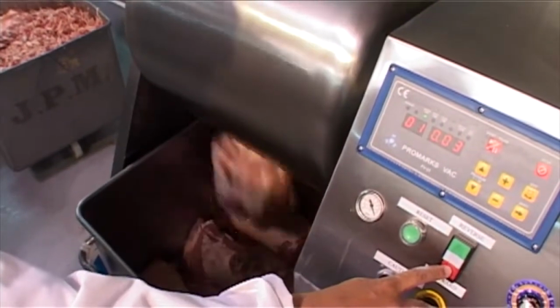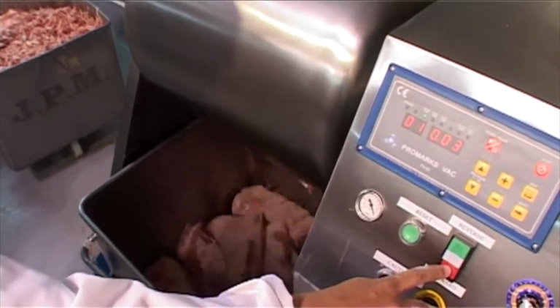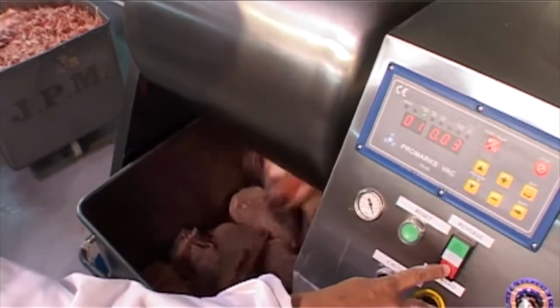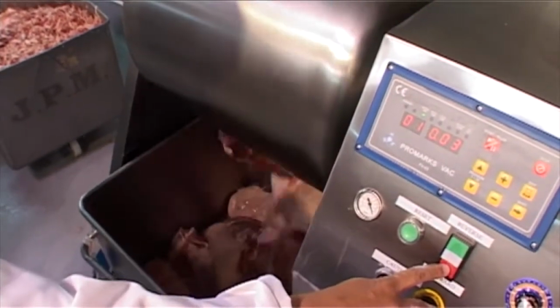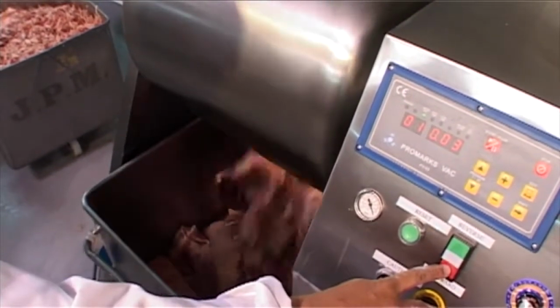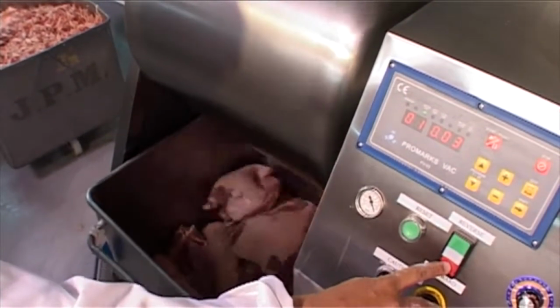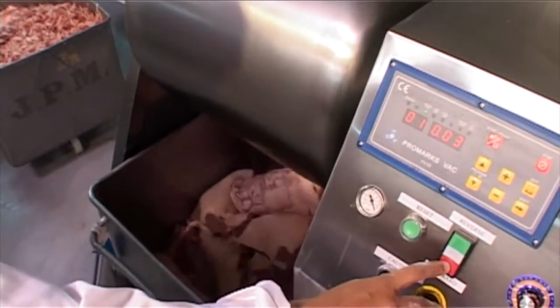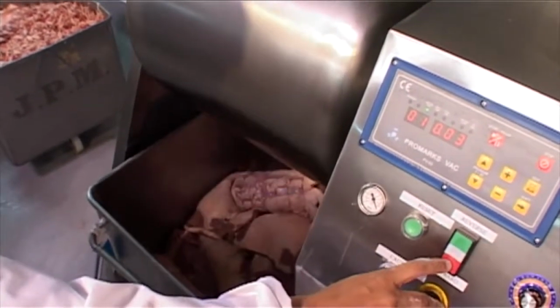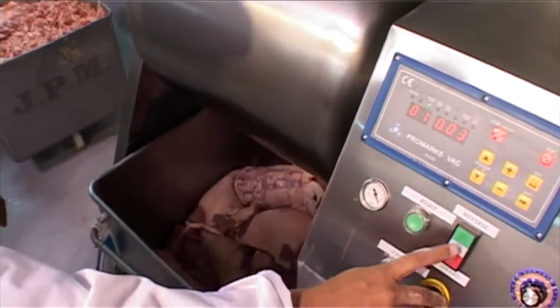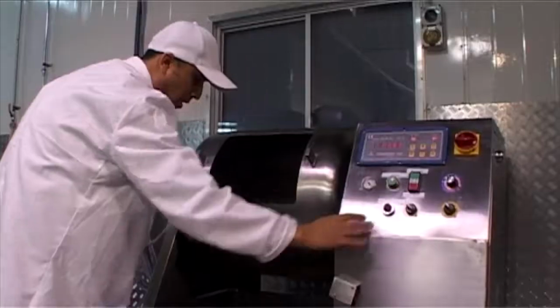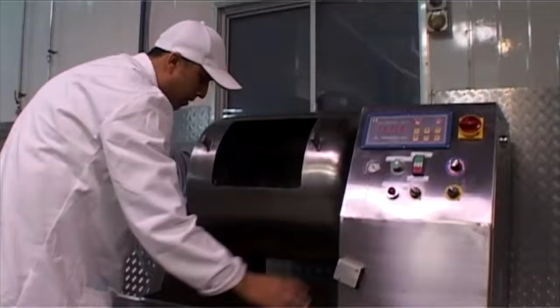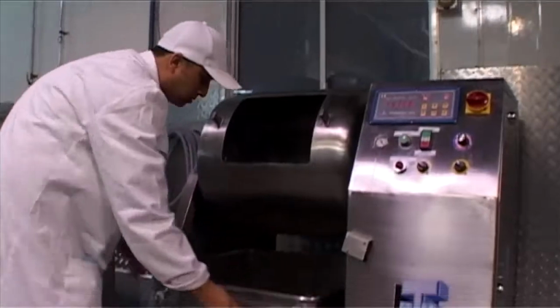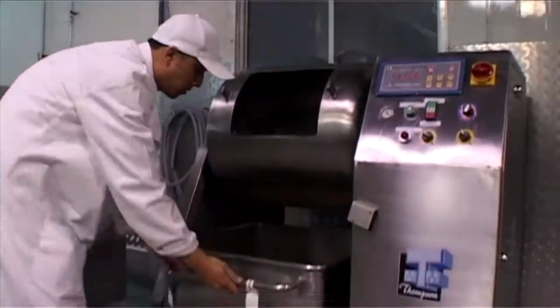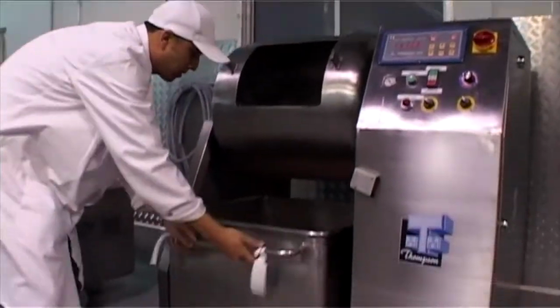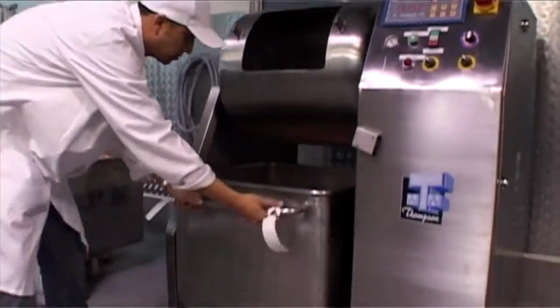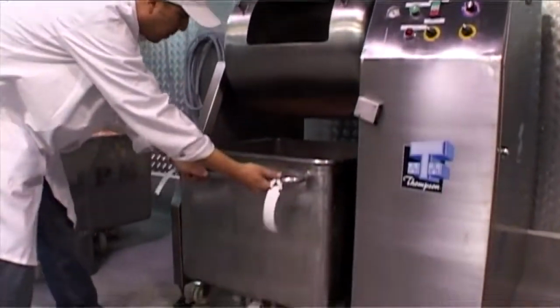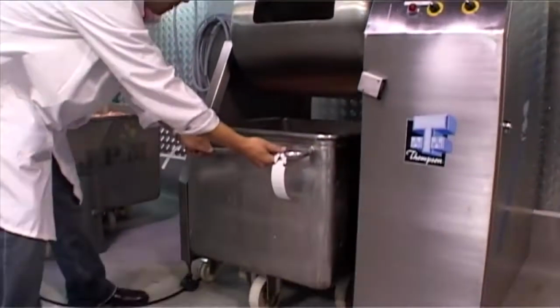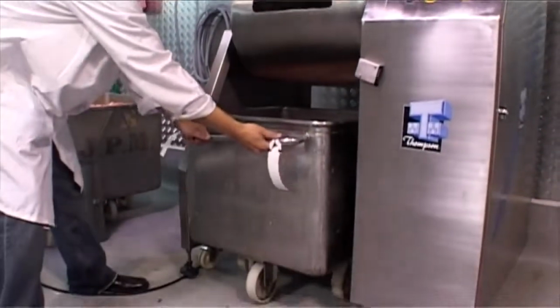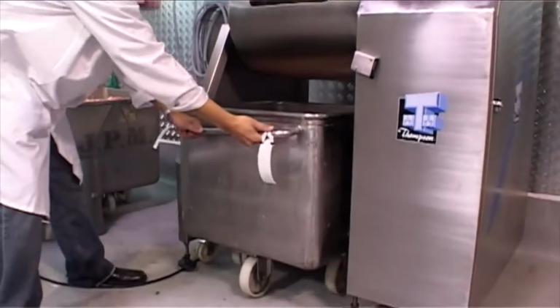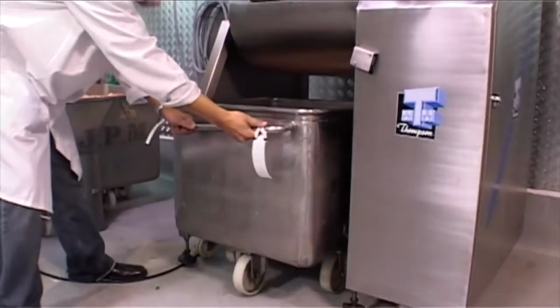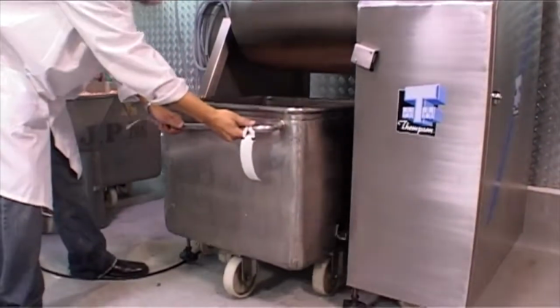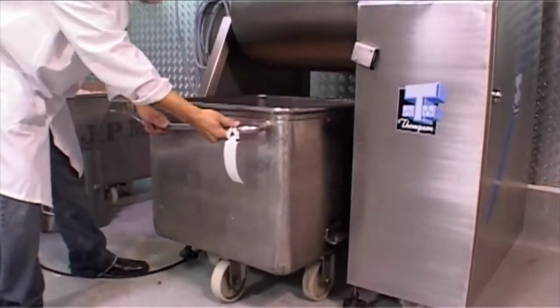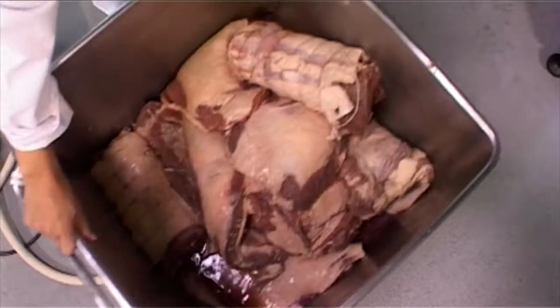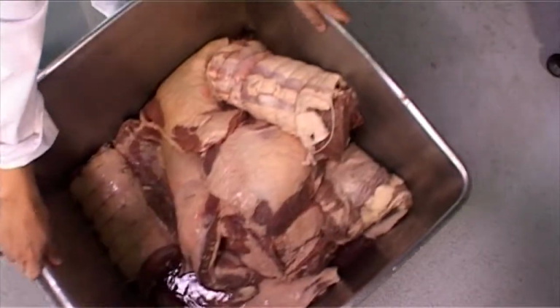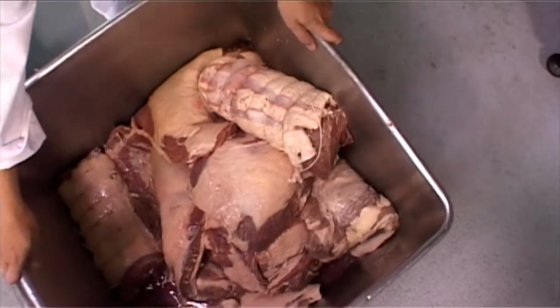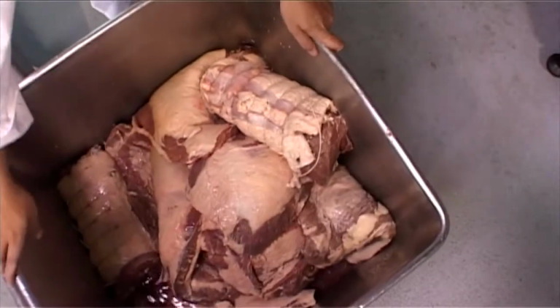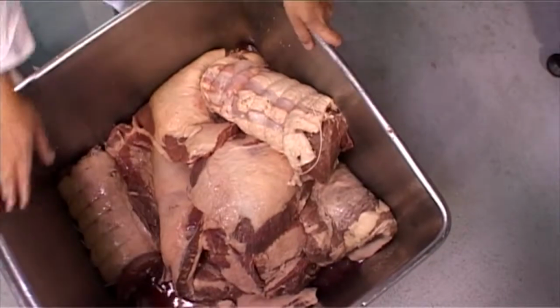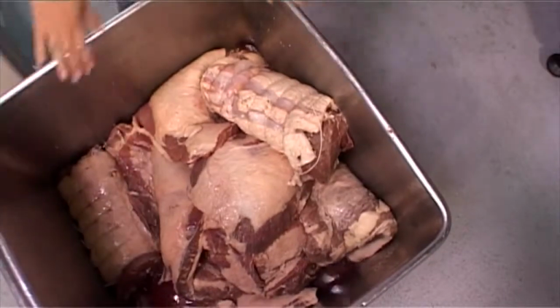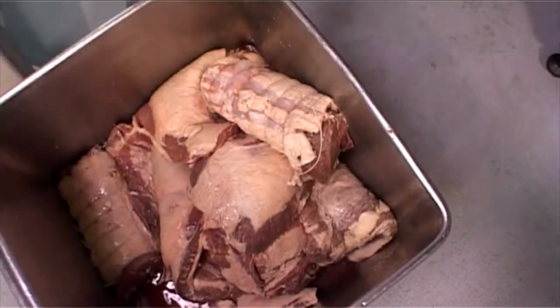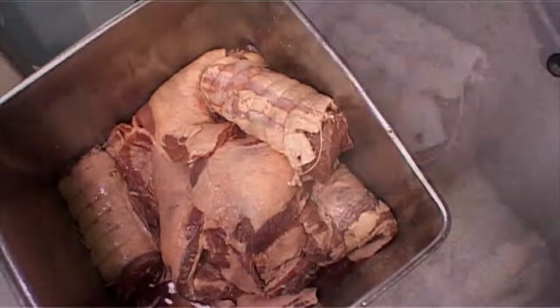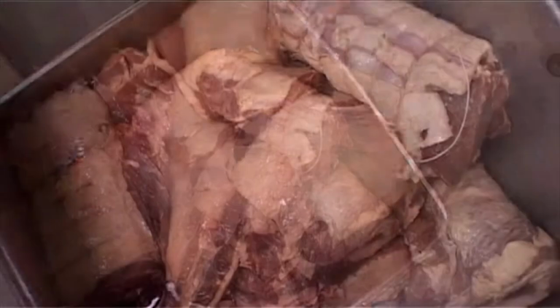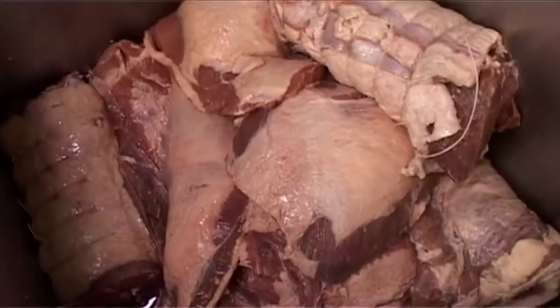So, if you're looking for a vacuum tumbler that just works, you can't go past the Thompson.